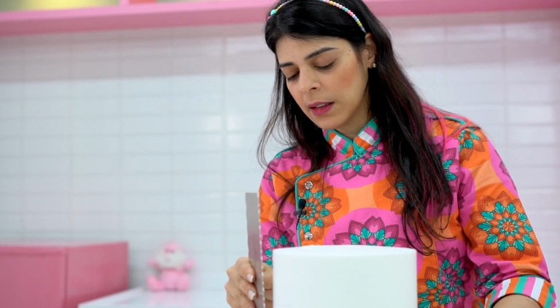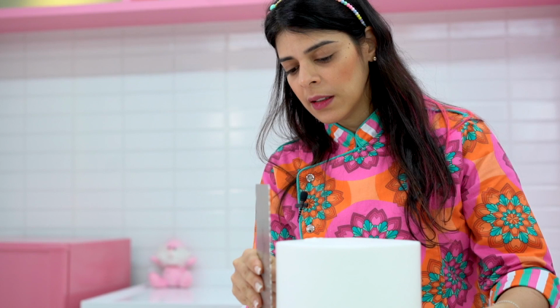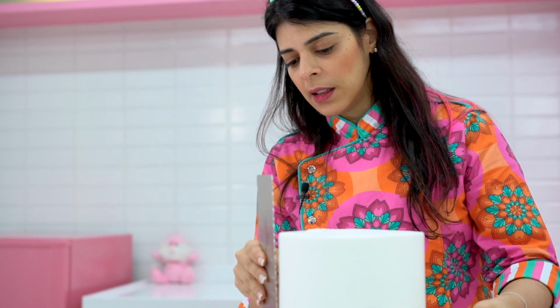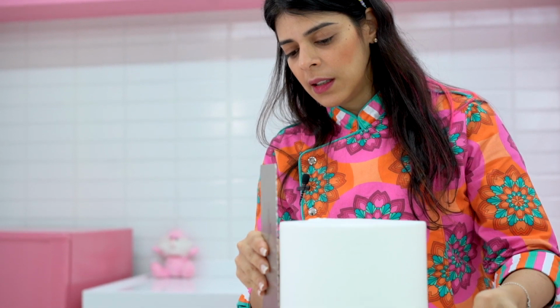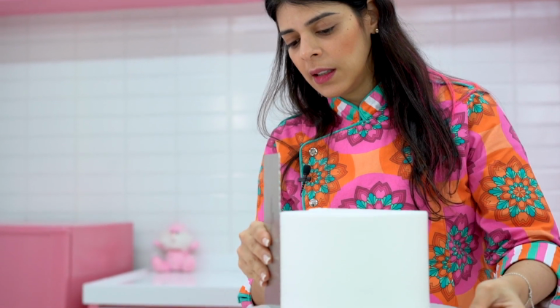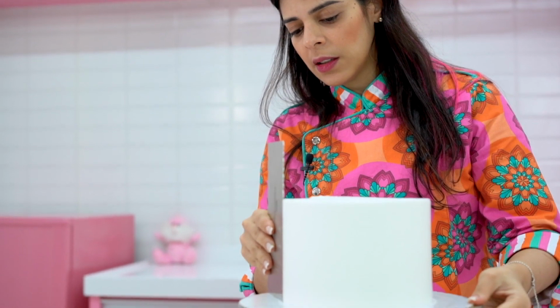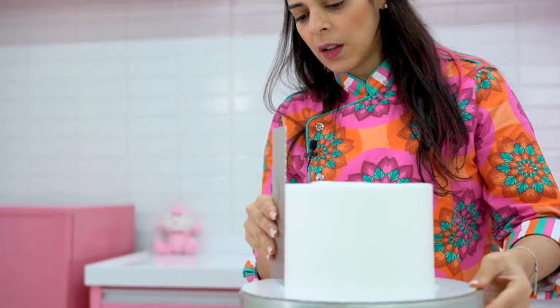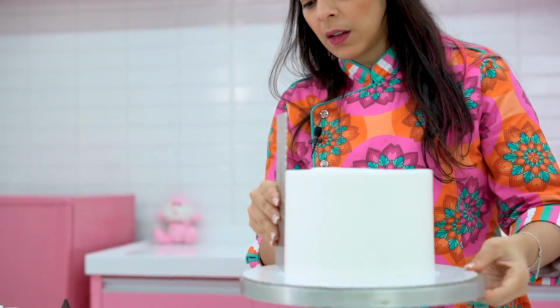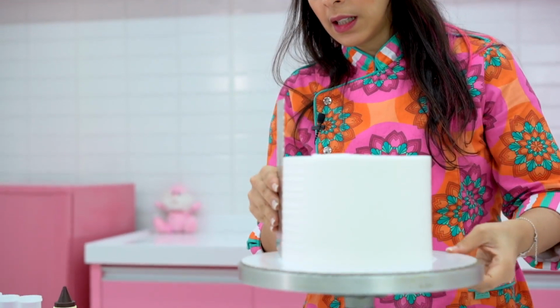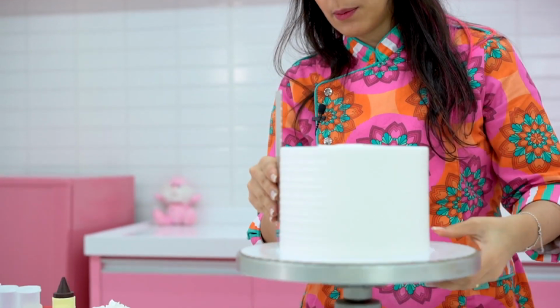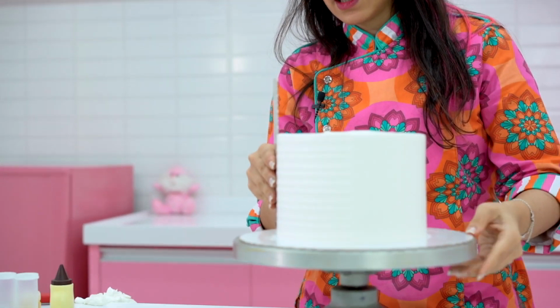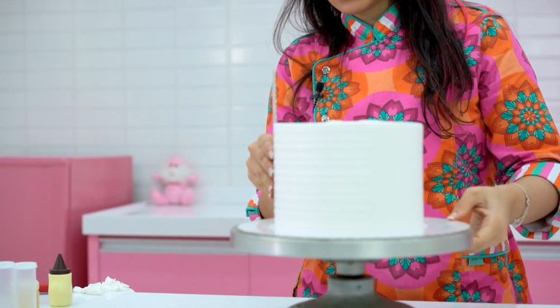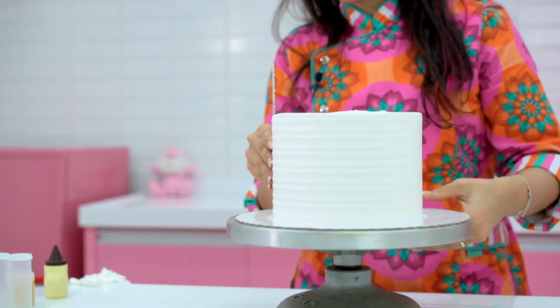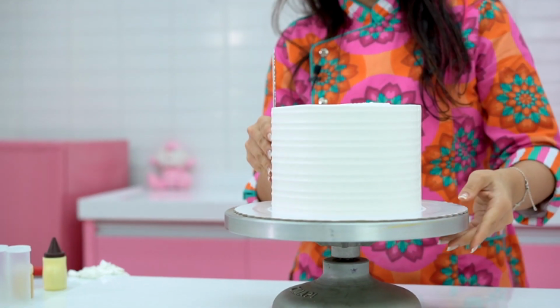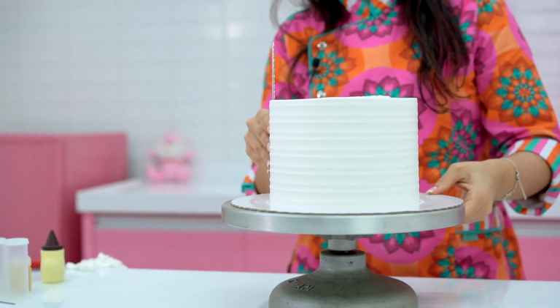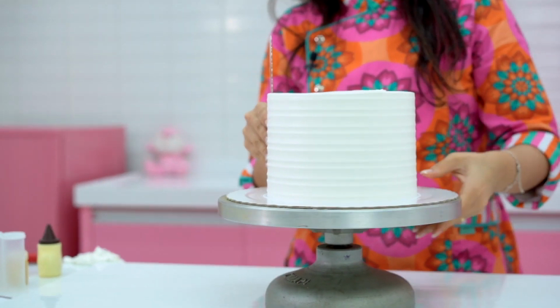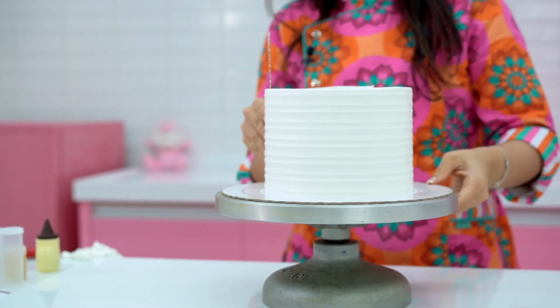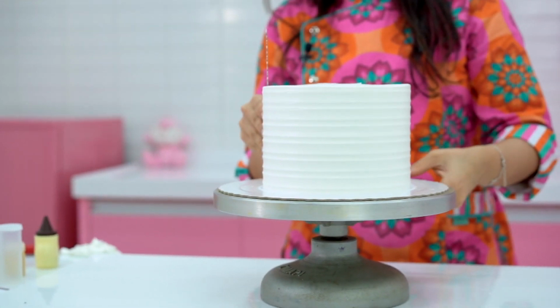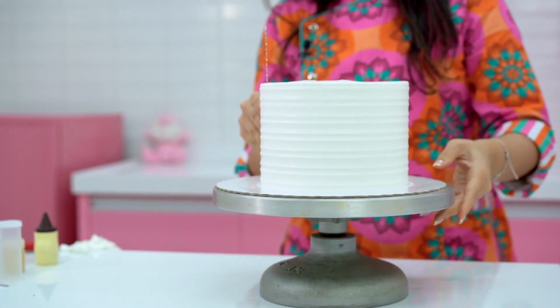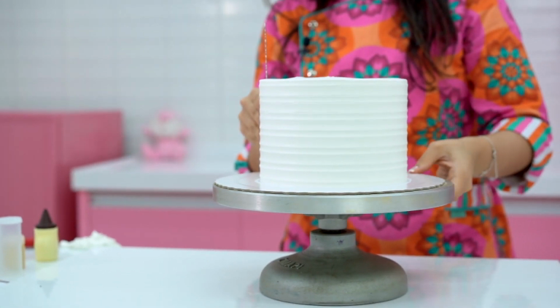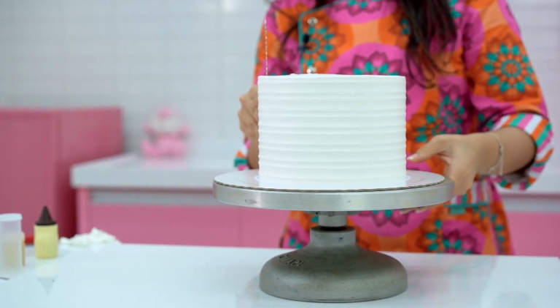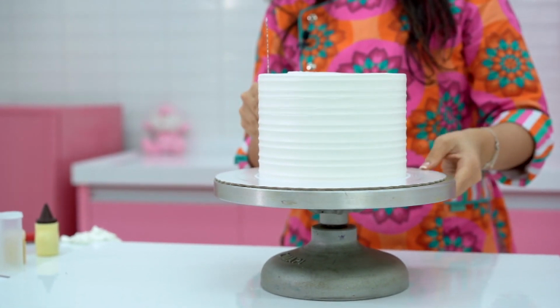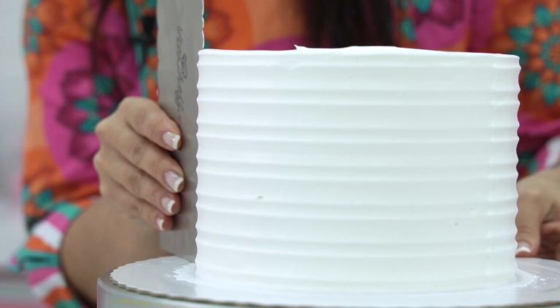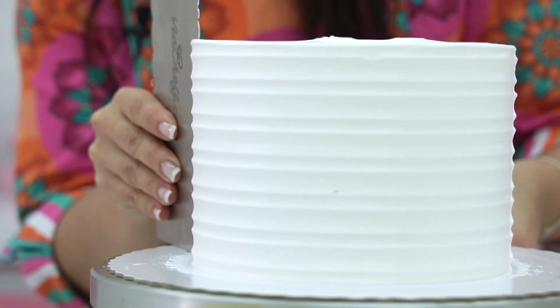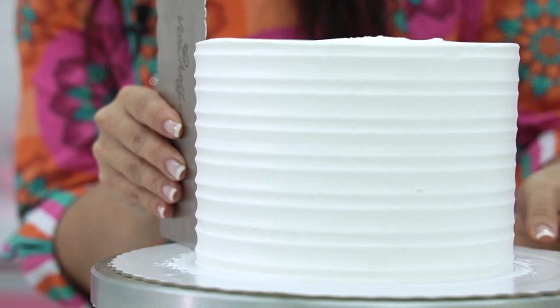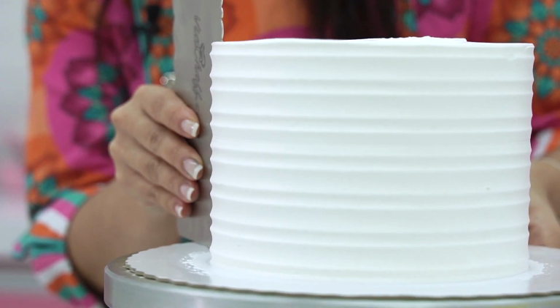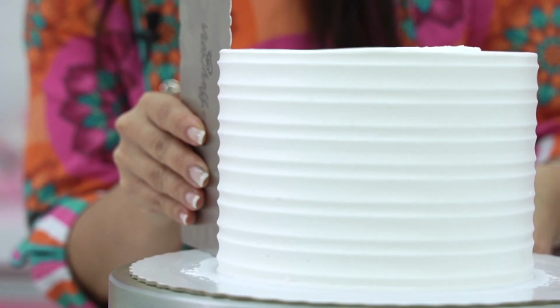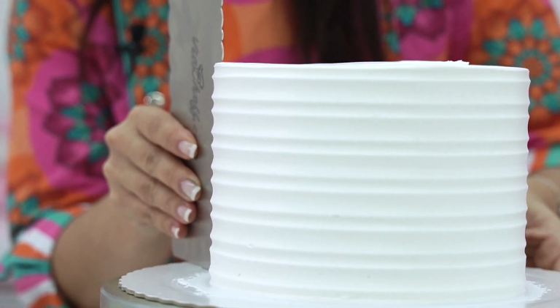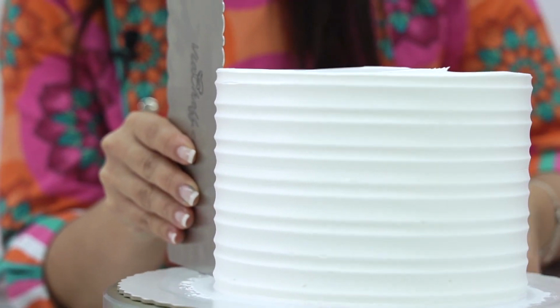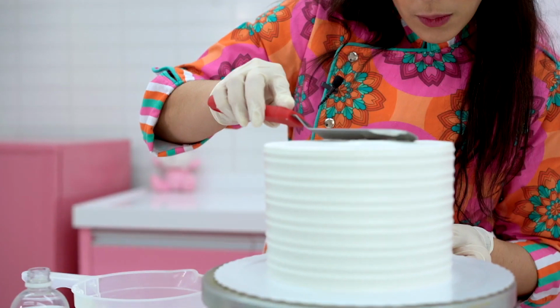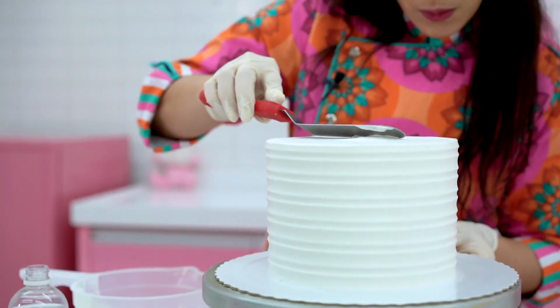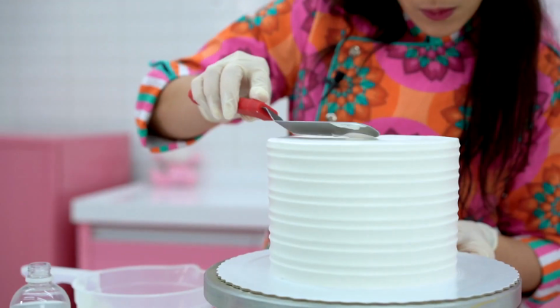Again, you just rotate the decorating turntable. And after you do this, you'll rework the edge until the icing is quite perfect.